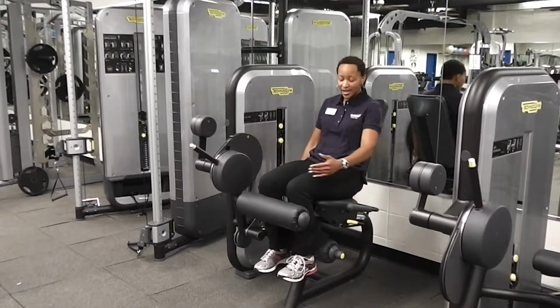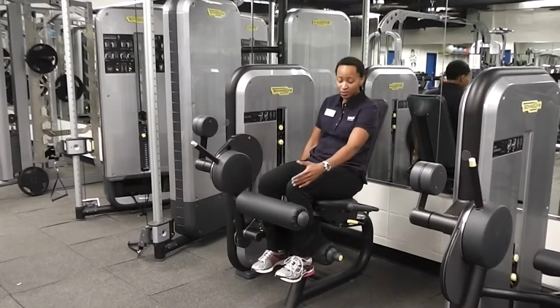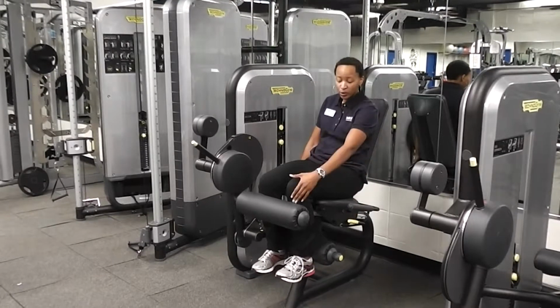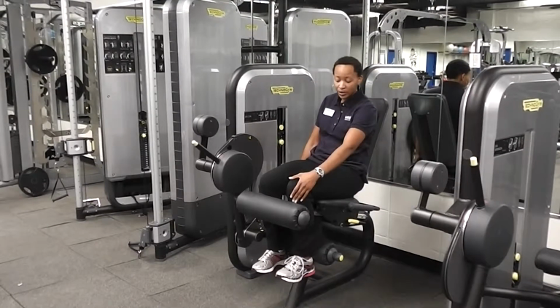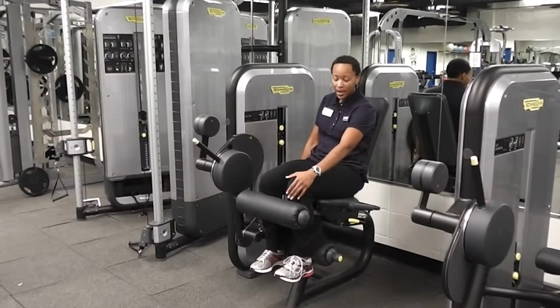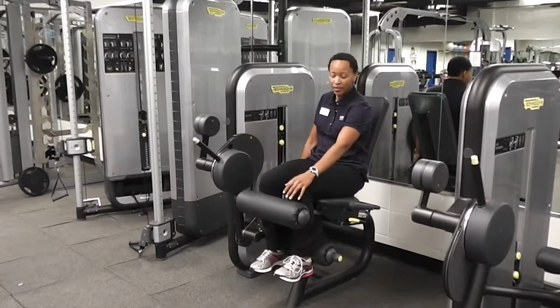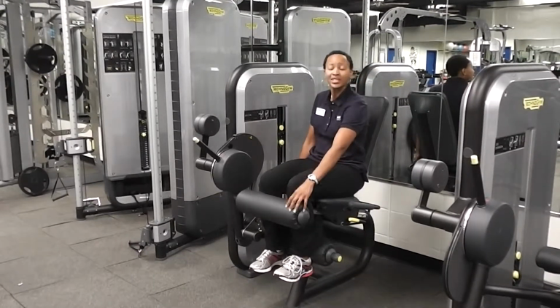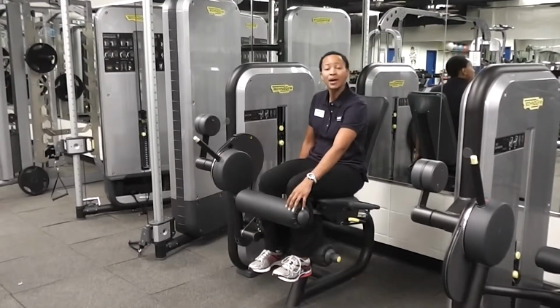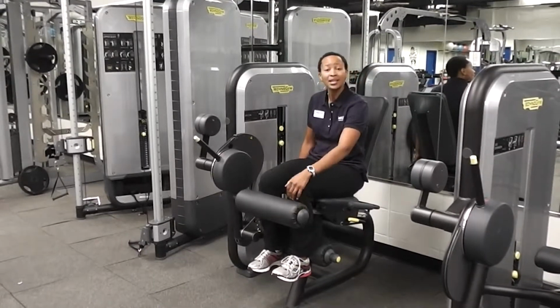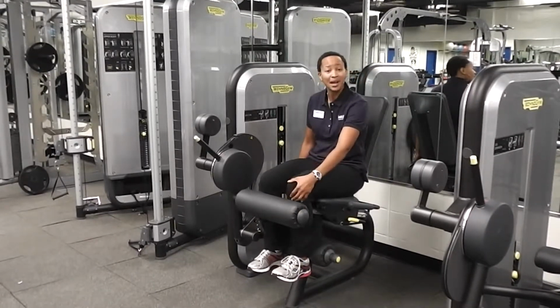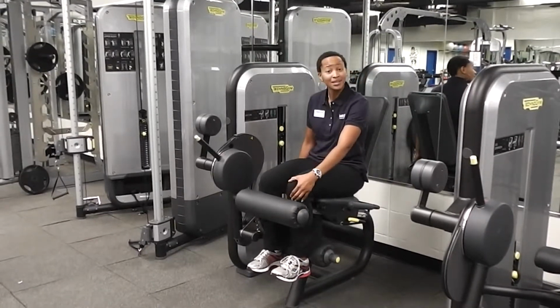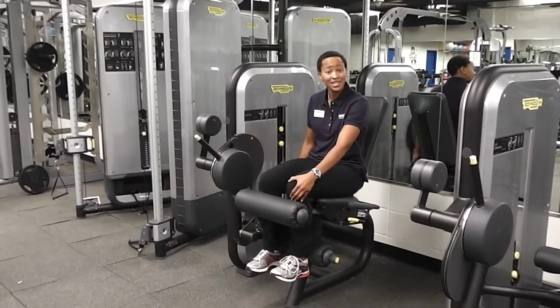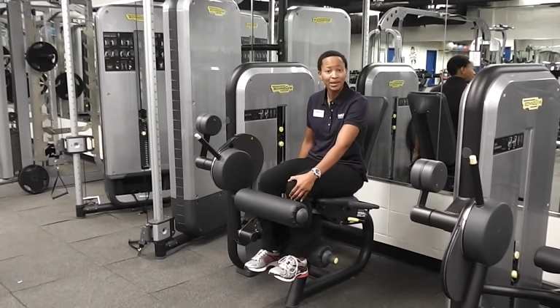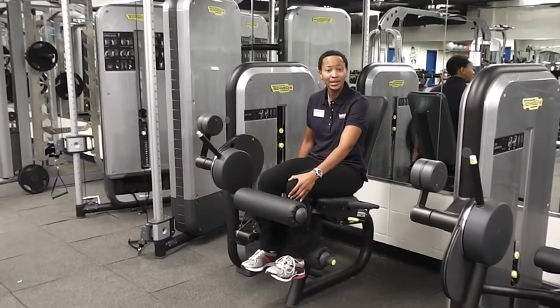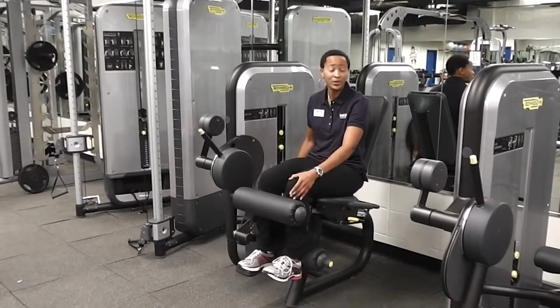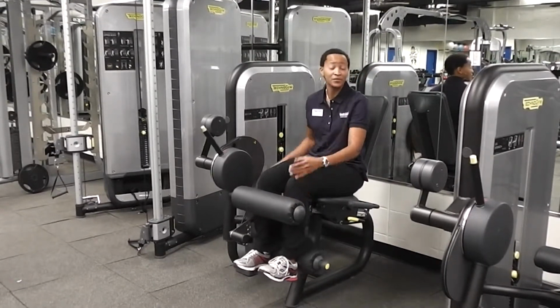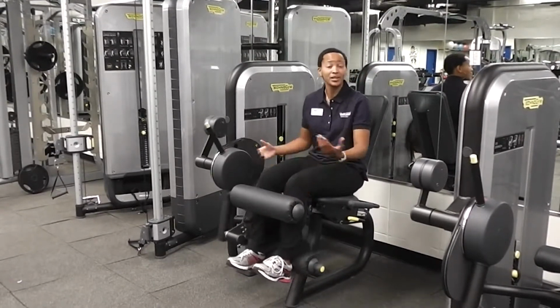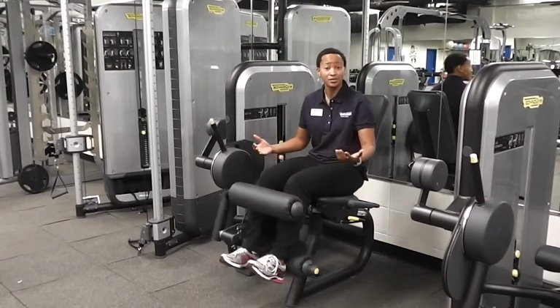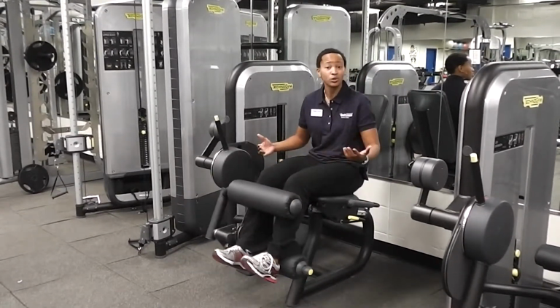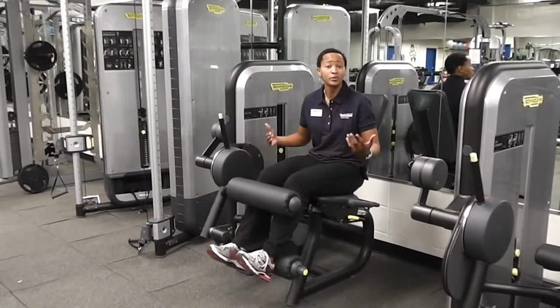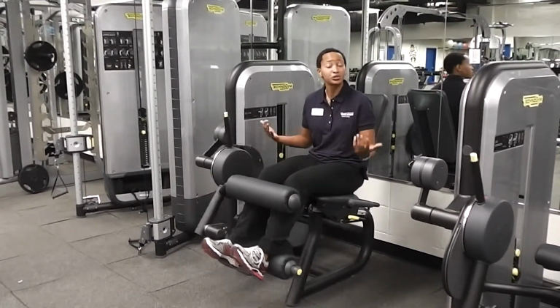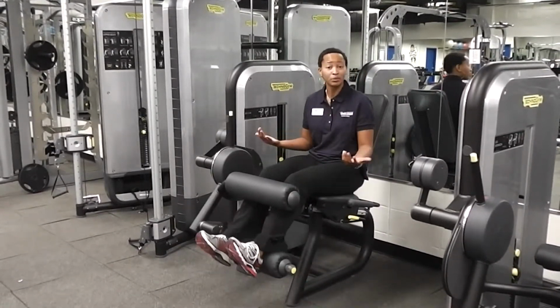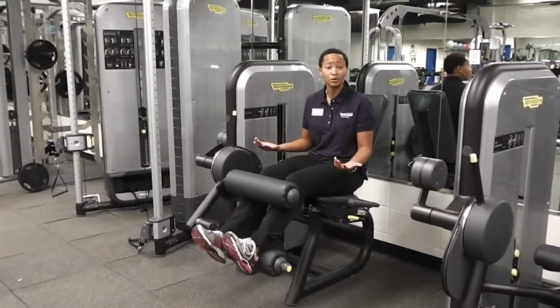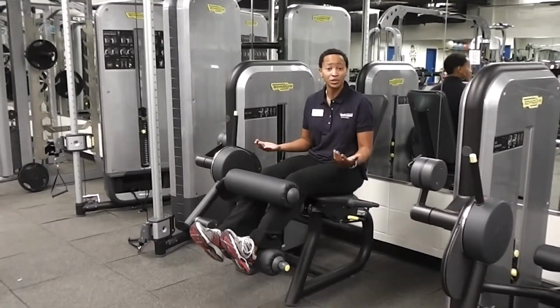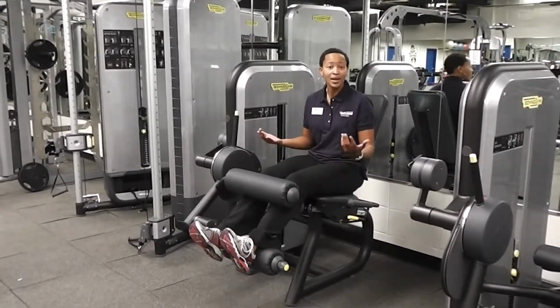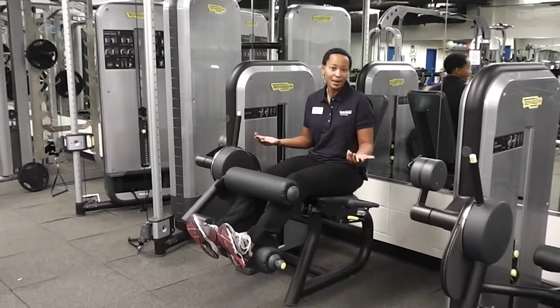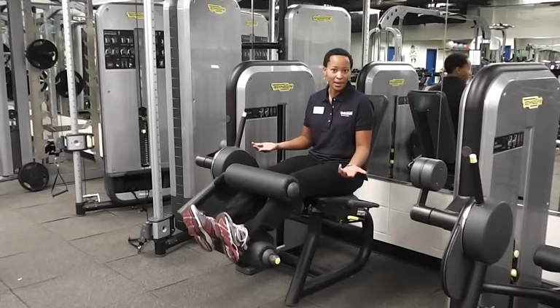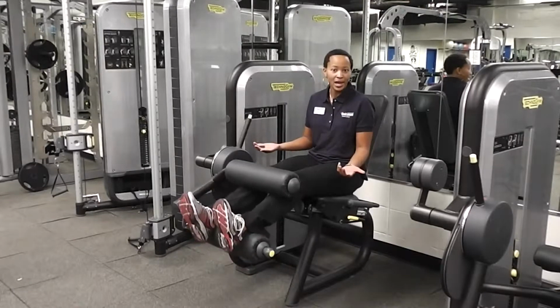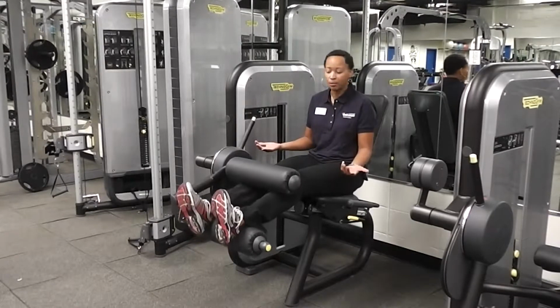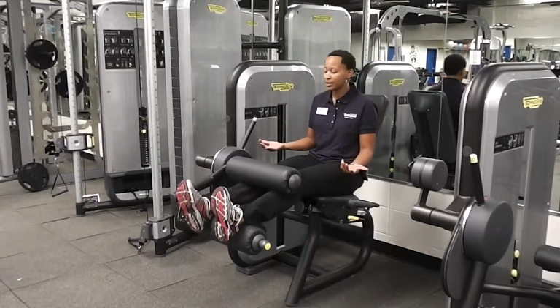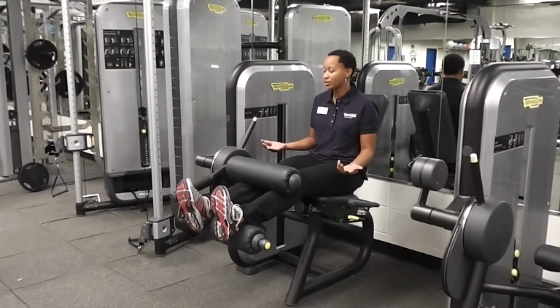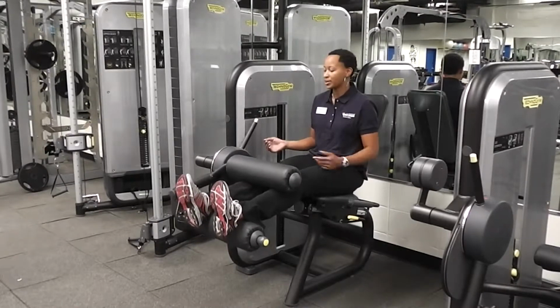It's important that this pad is not touching my knees, because if it is, it's going to restrict your motion and I can't complete the exercise.